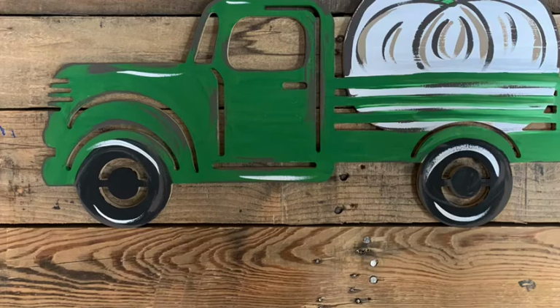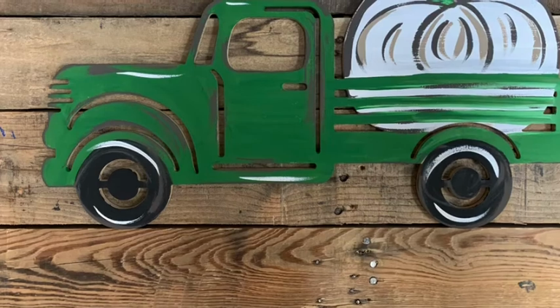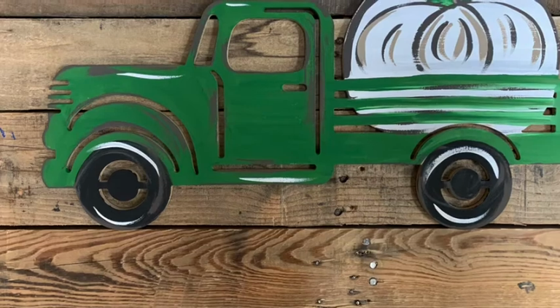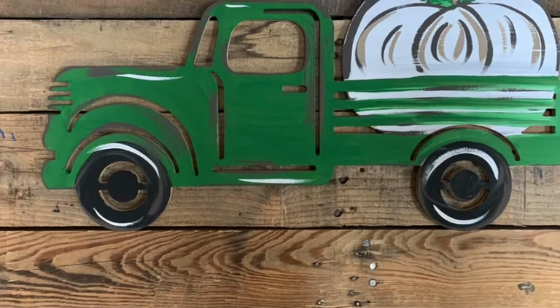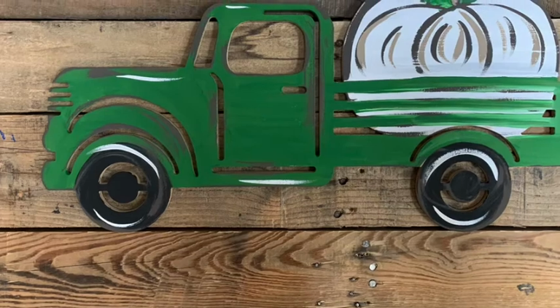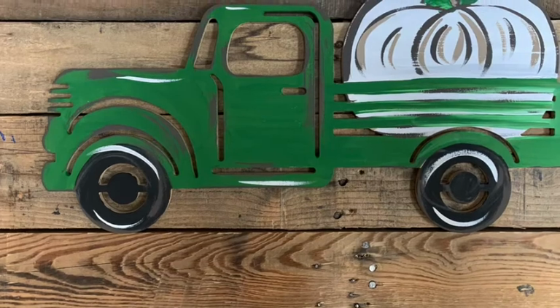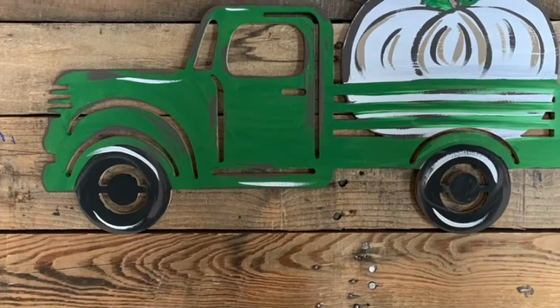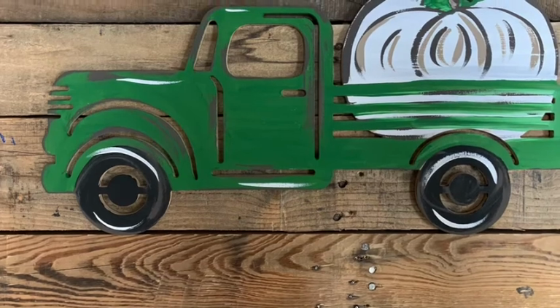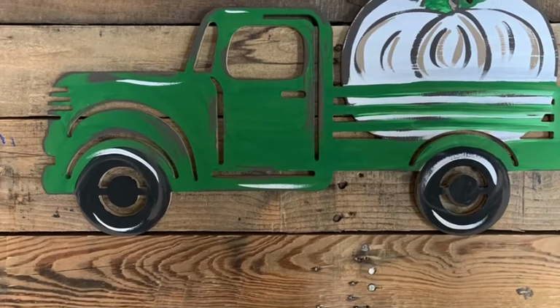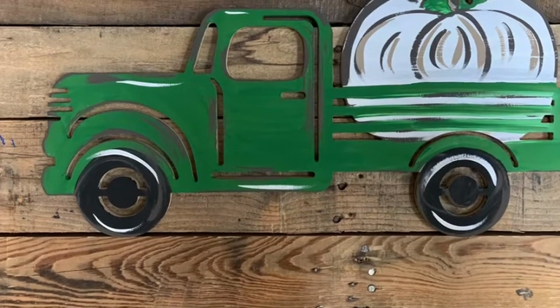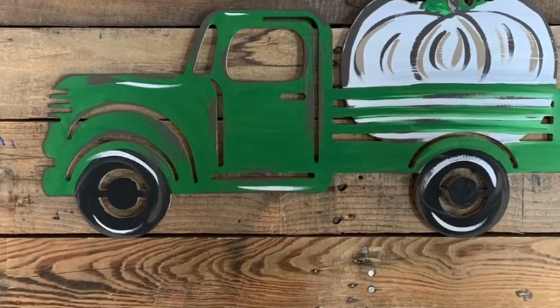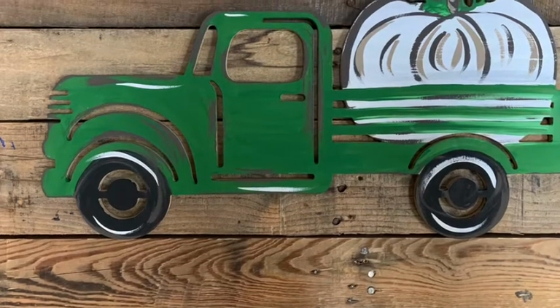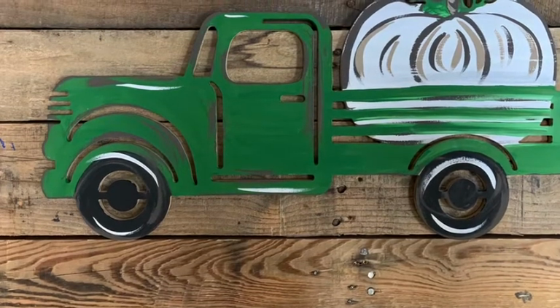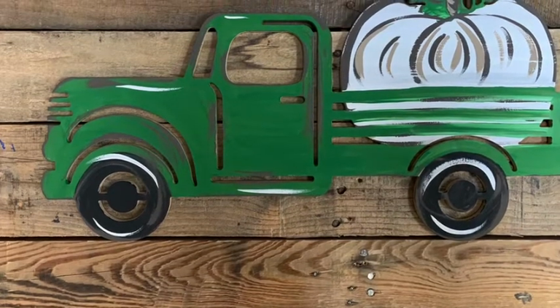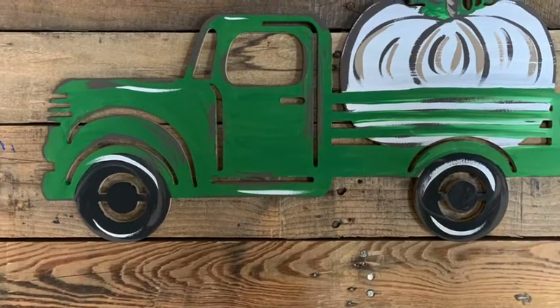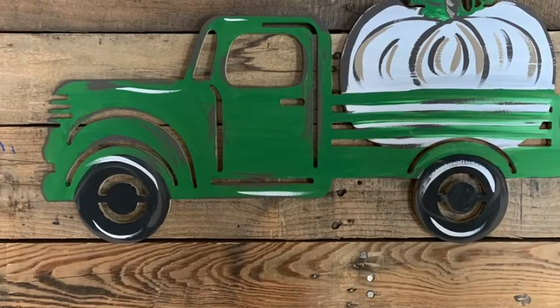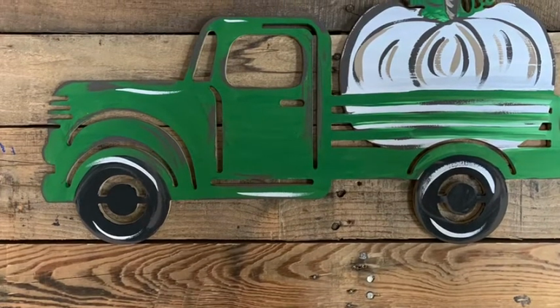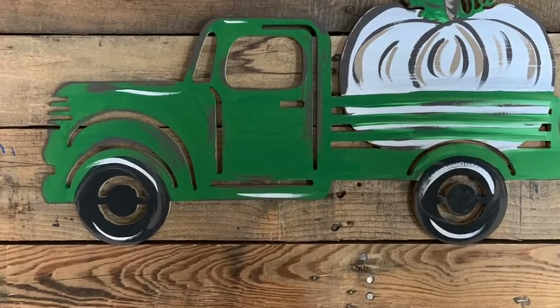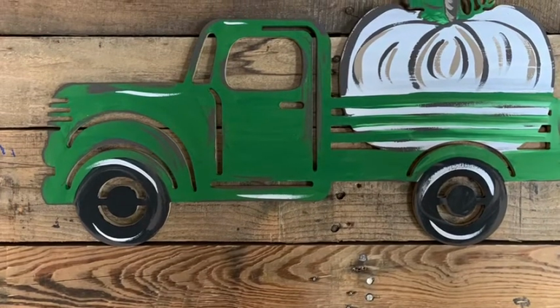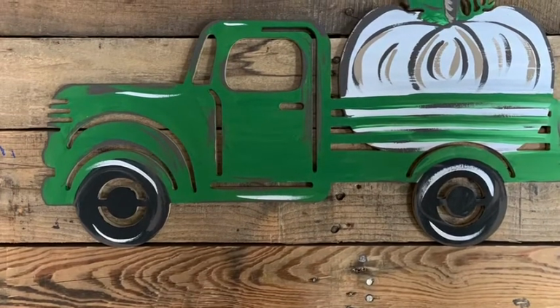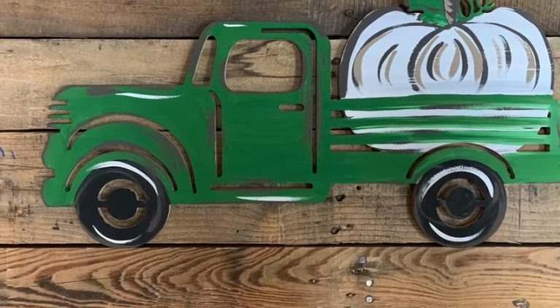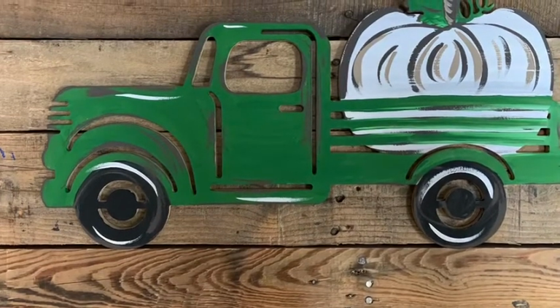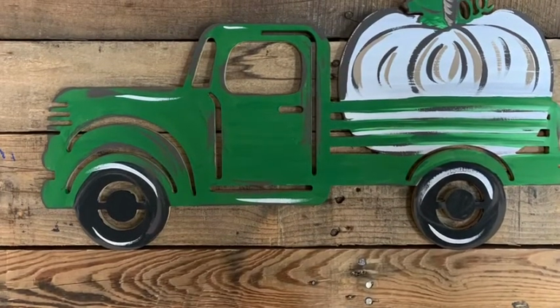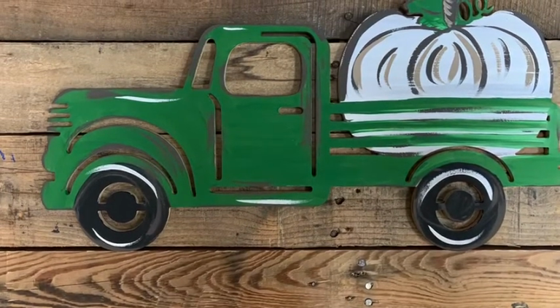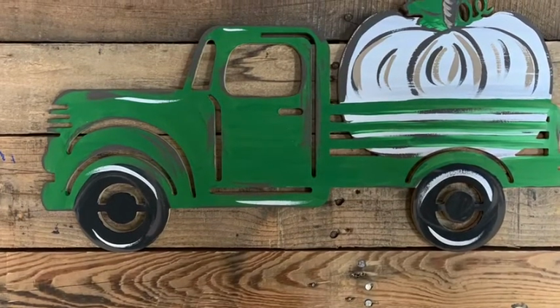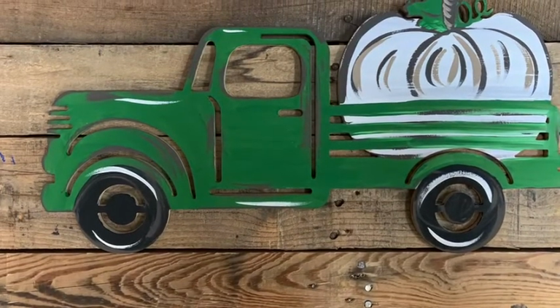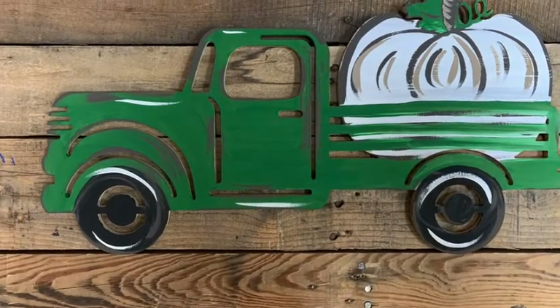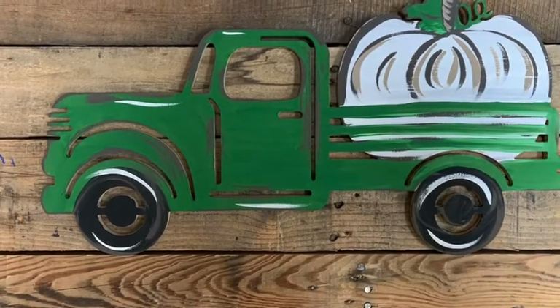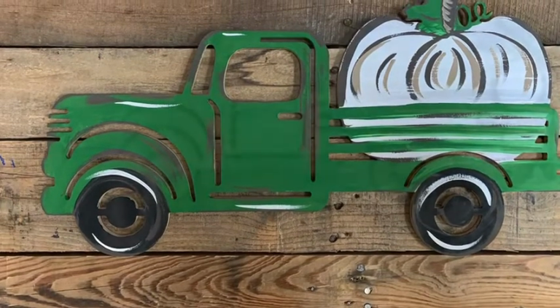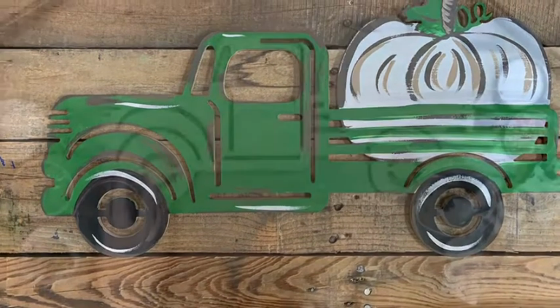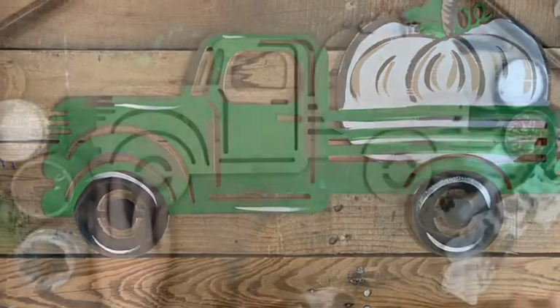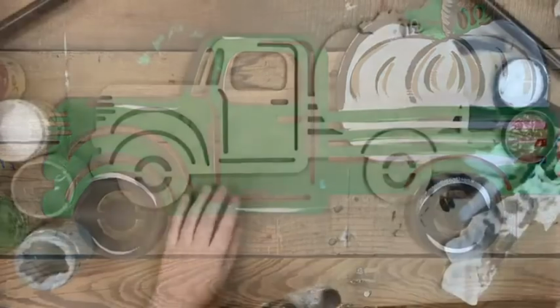Hey guys, it's Scott at Buildacross and today I want to show you how I paint this pumpkin truck.